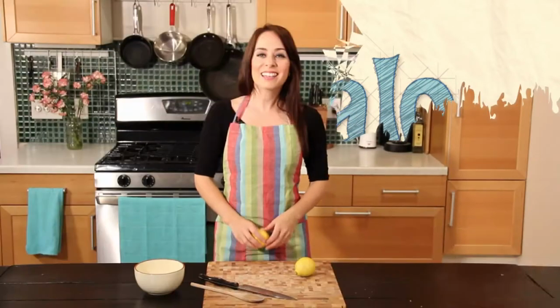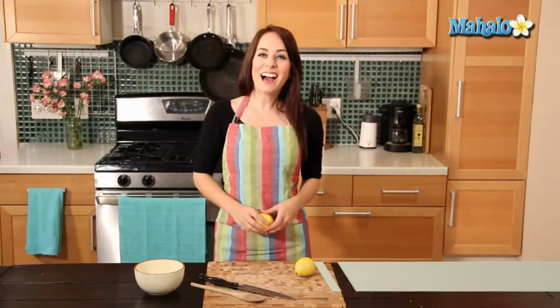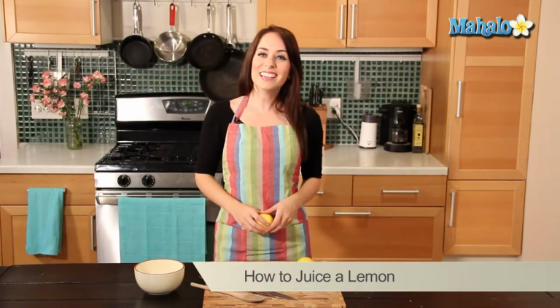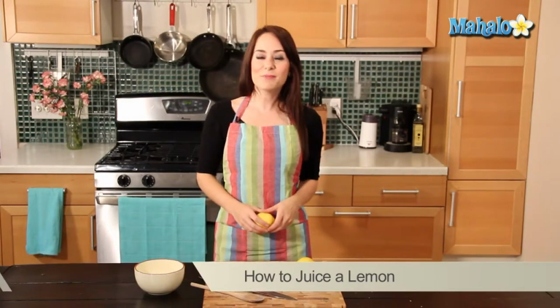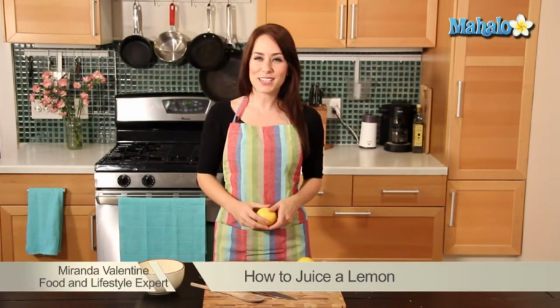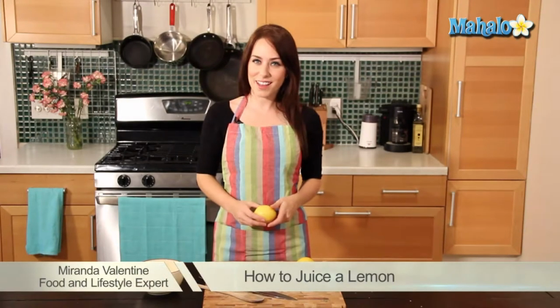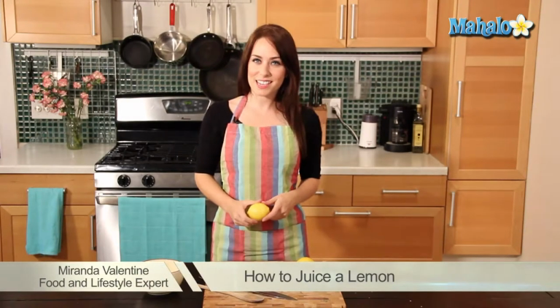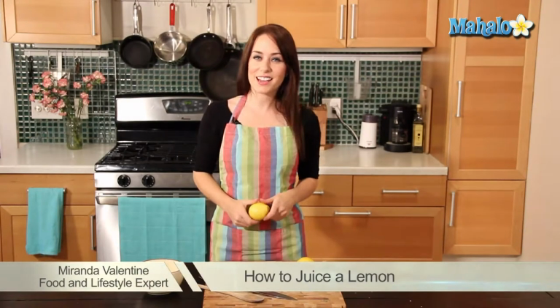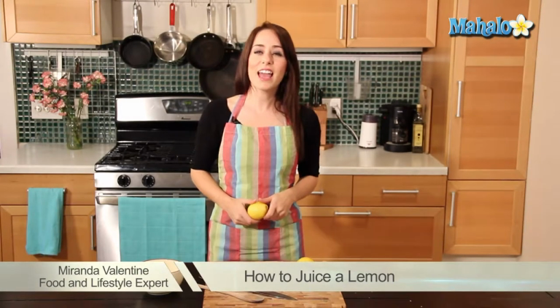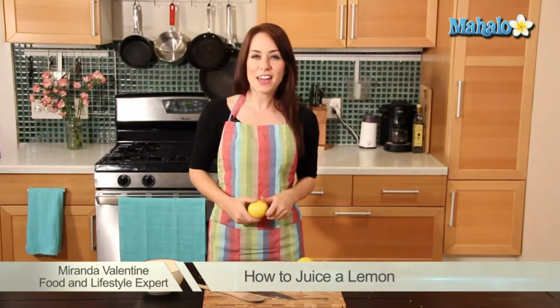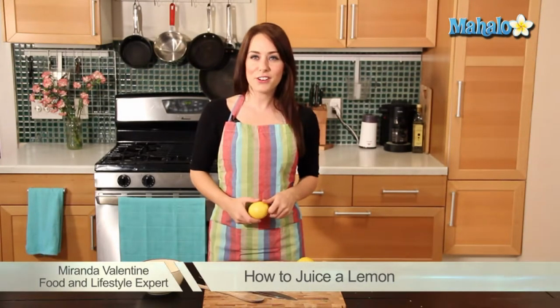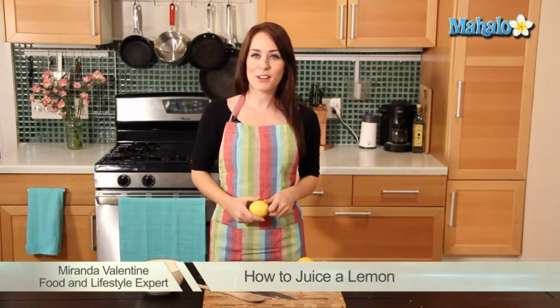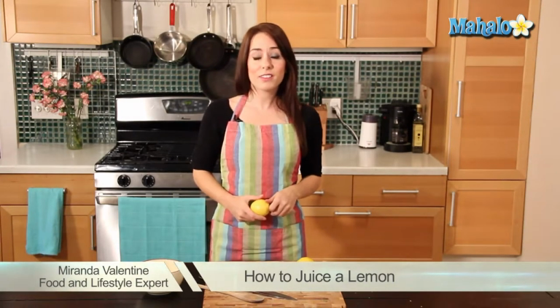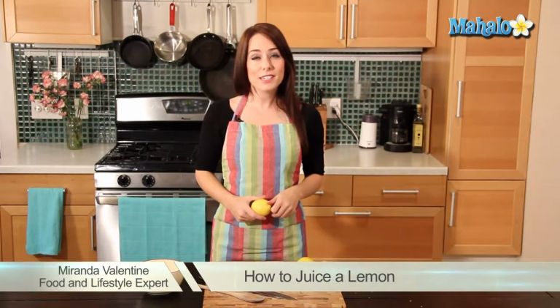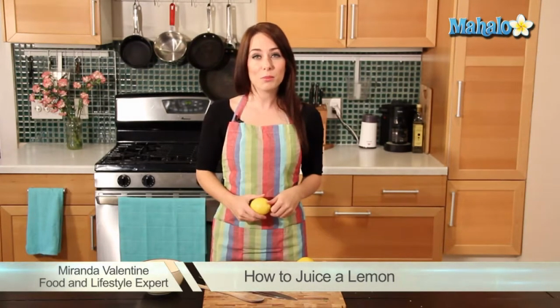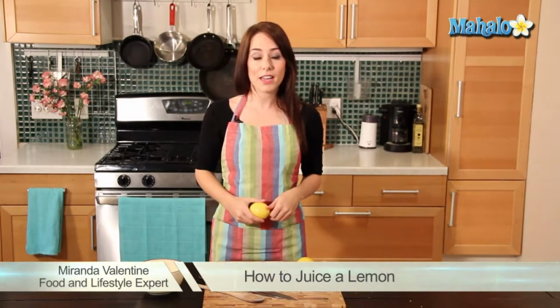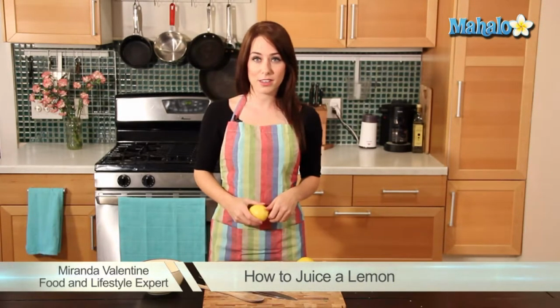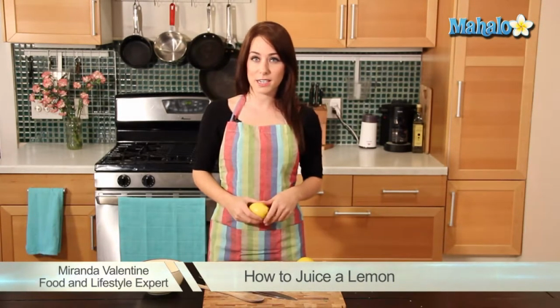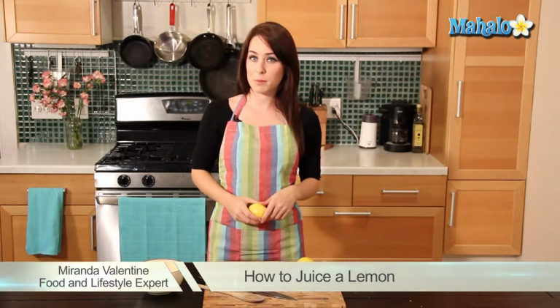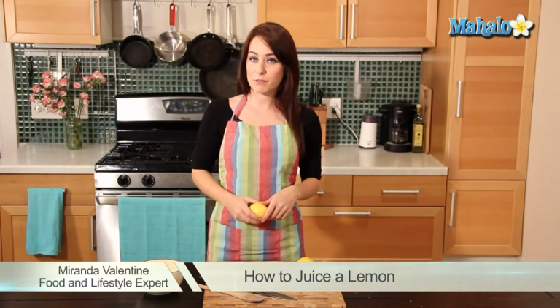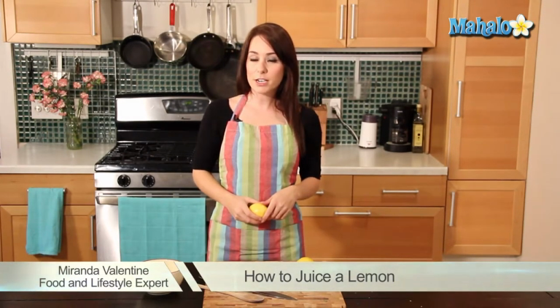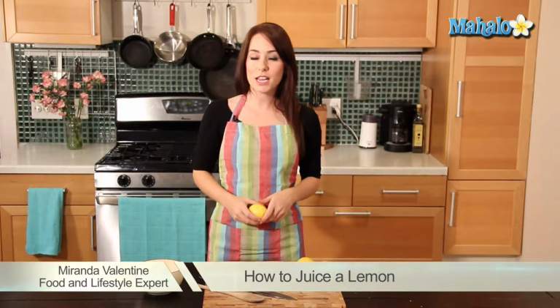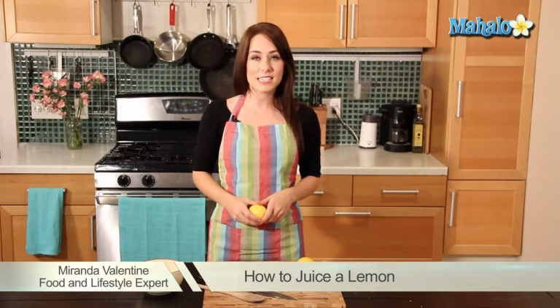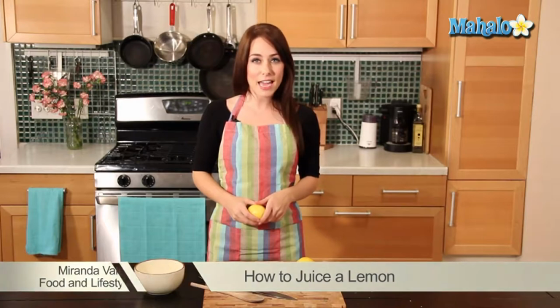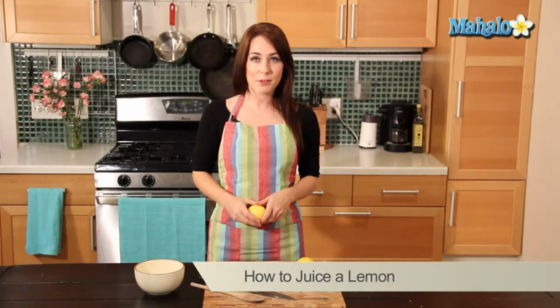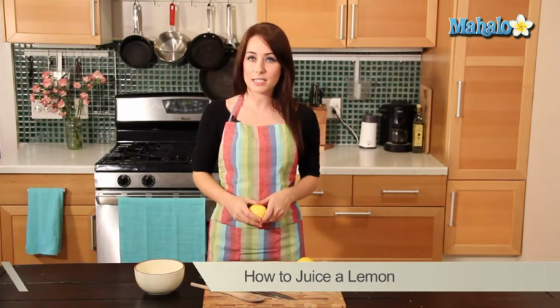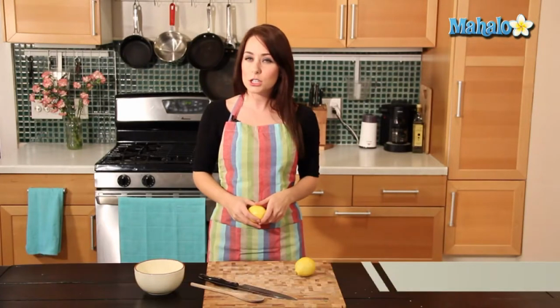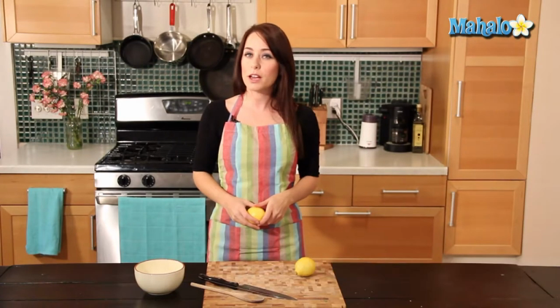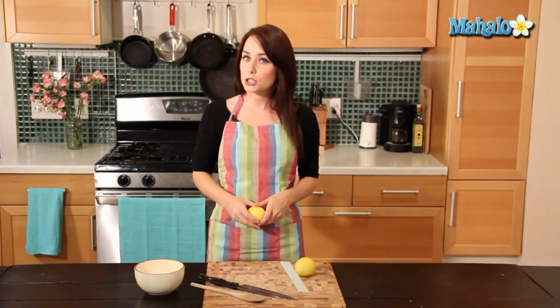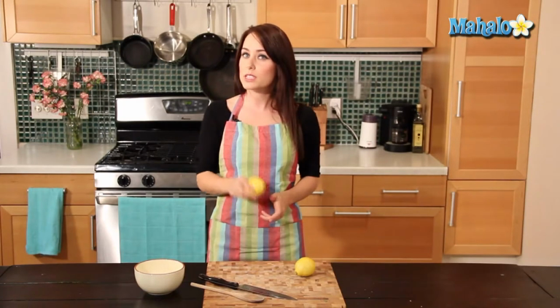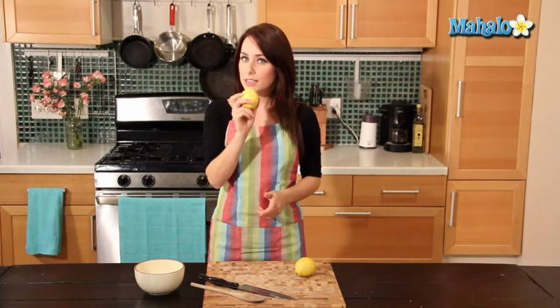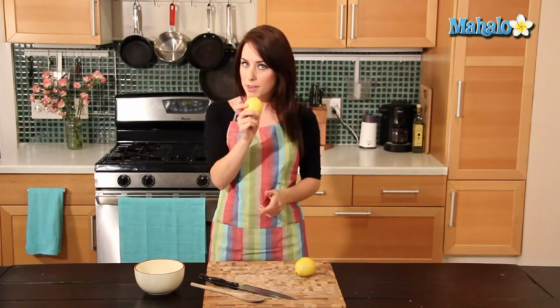Hi, it's Miranda Valentine, editor of the lifestyle blog Everything Sounds Better in French, and today I'm going to teach you how to juice a lemon.